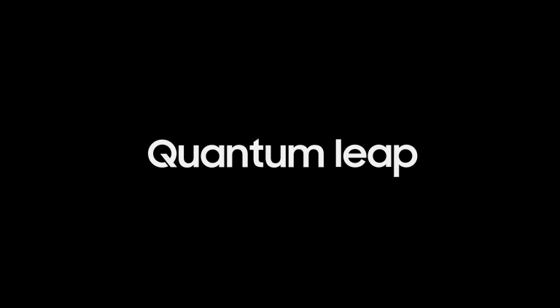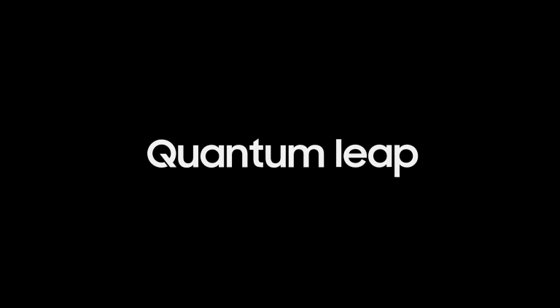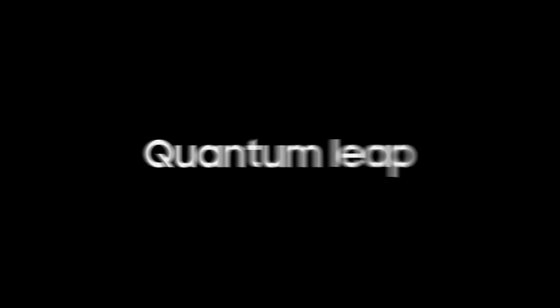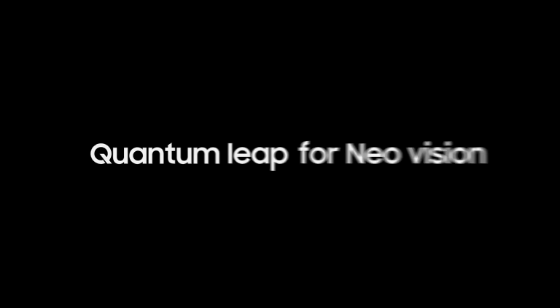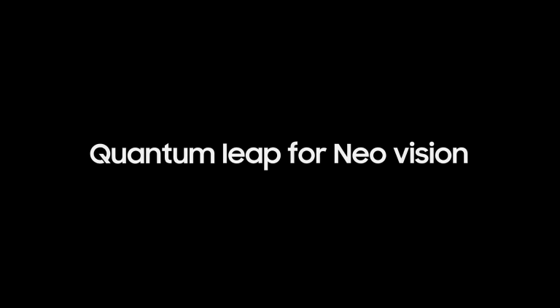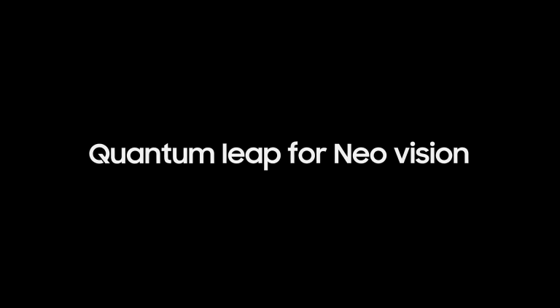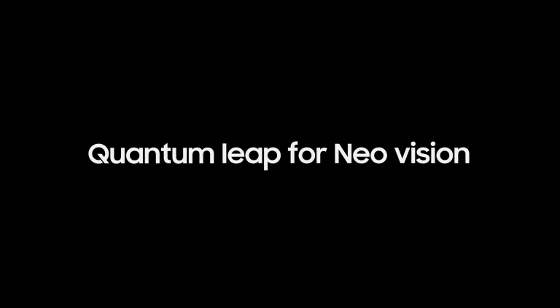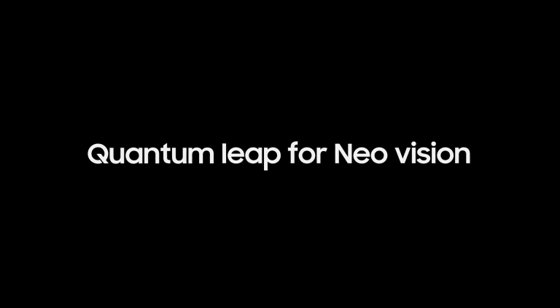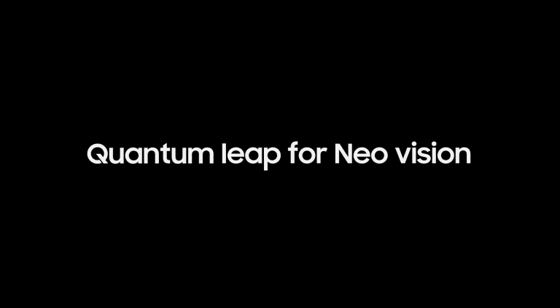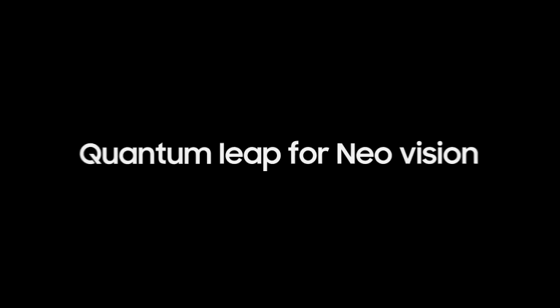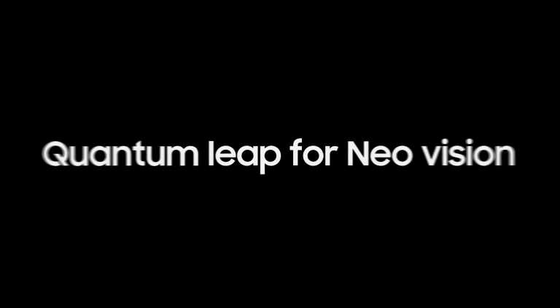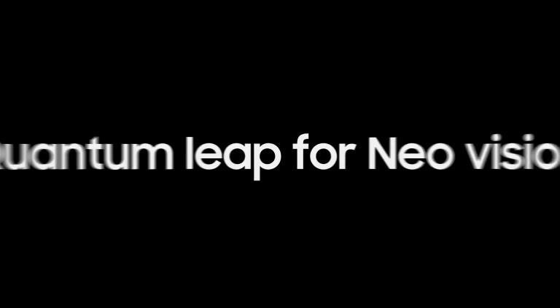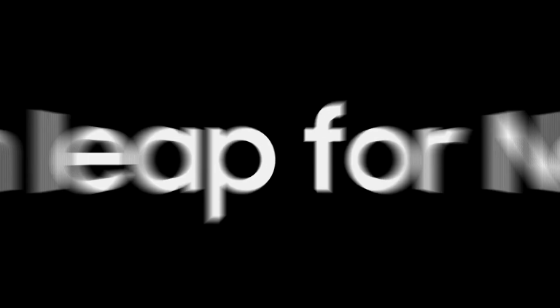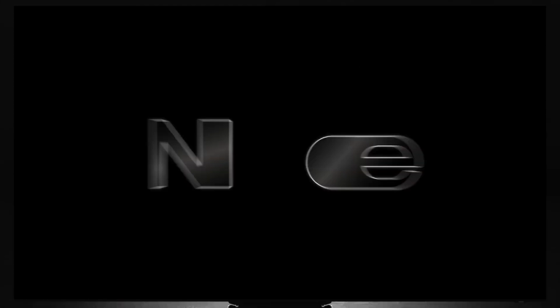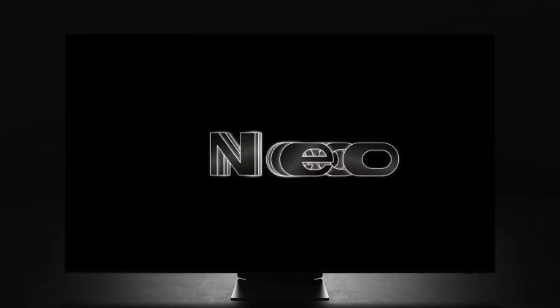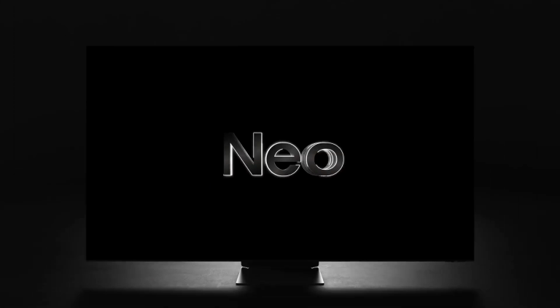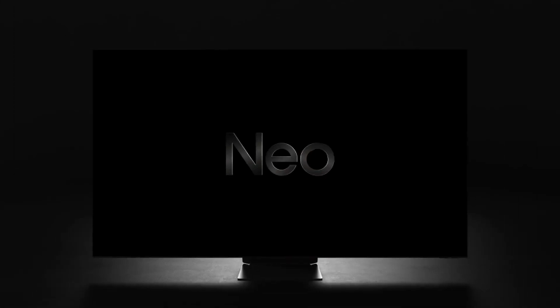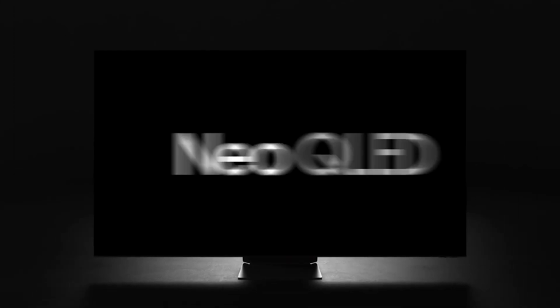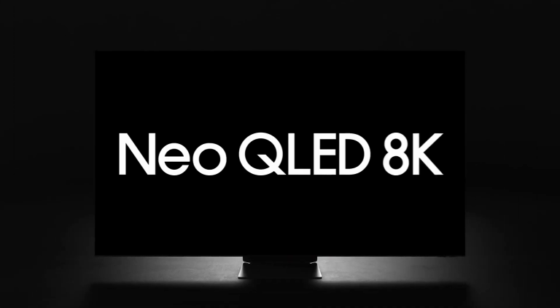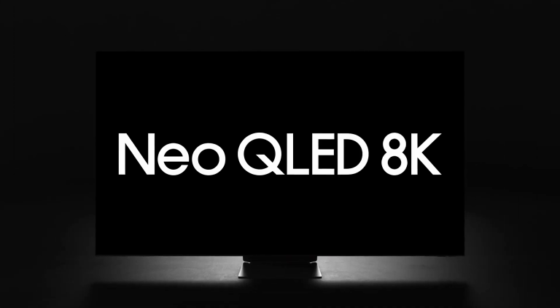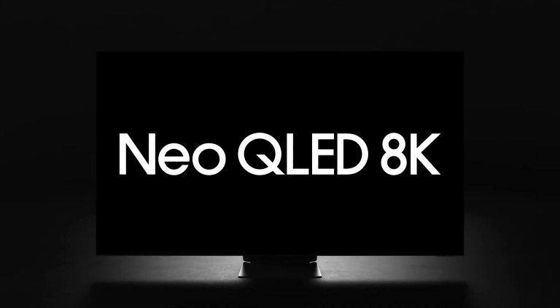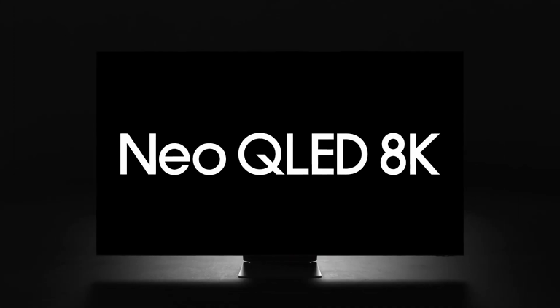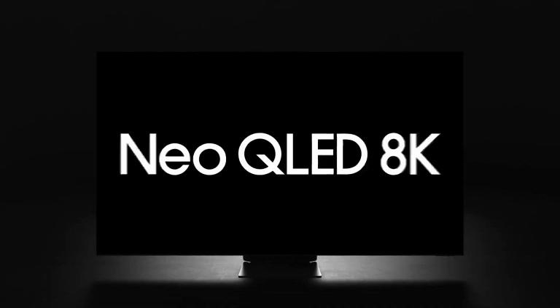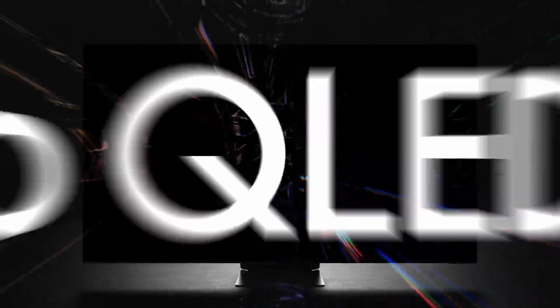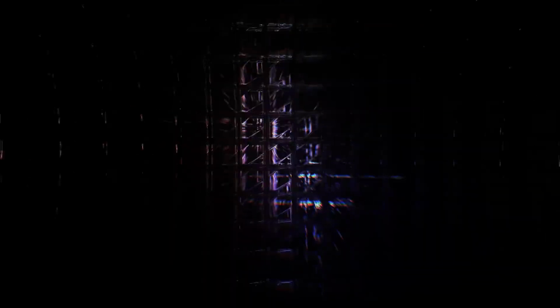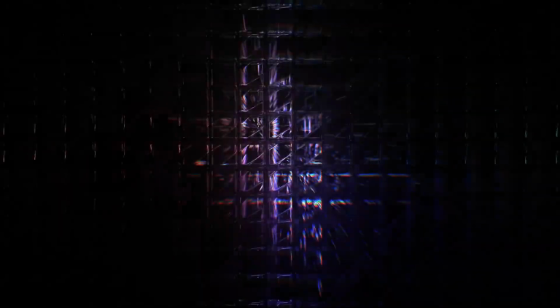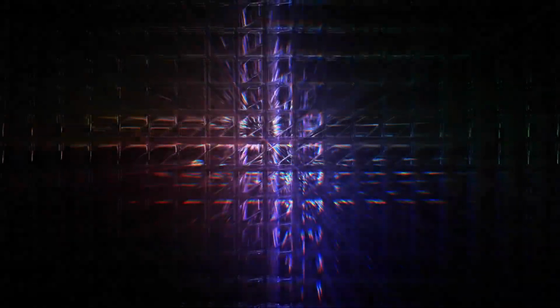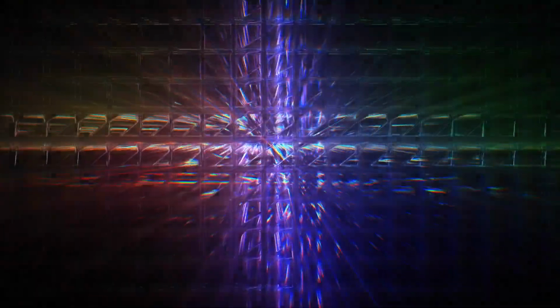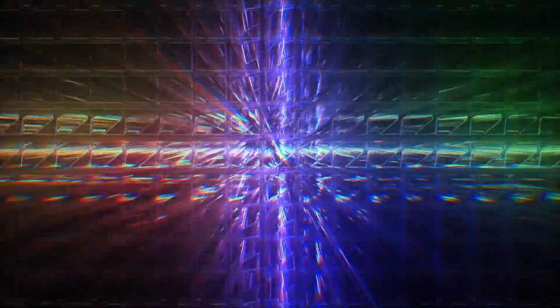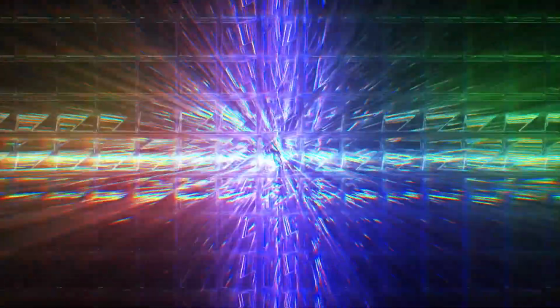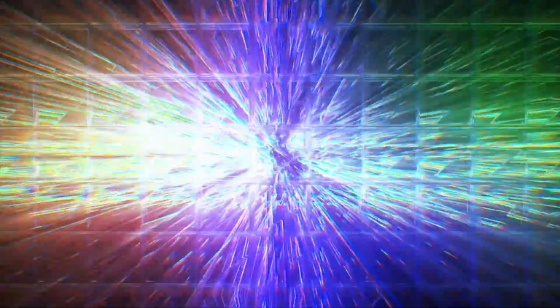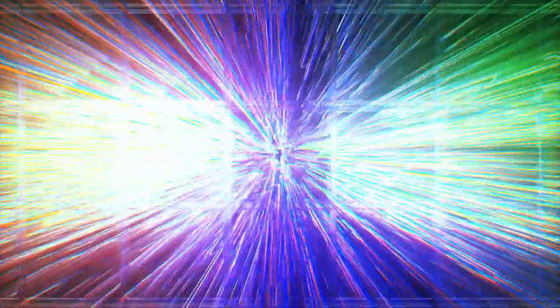QLED TV vs Neo QLED — how Samsung TVs are changing. Mini LED is the key.